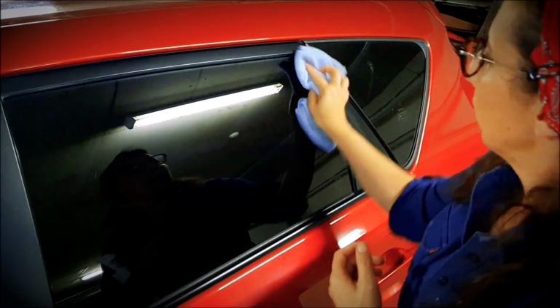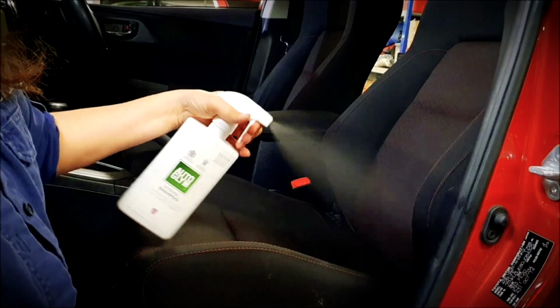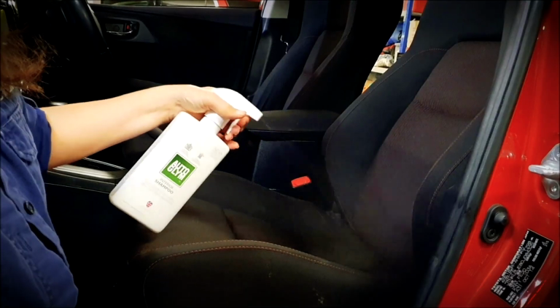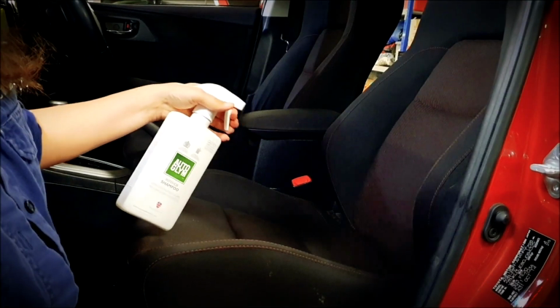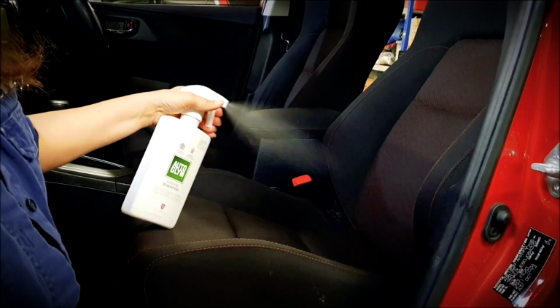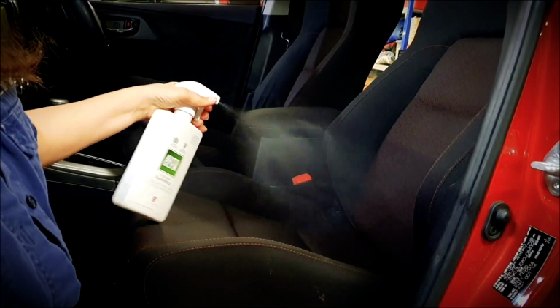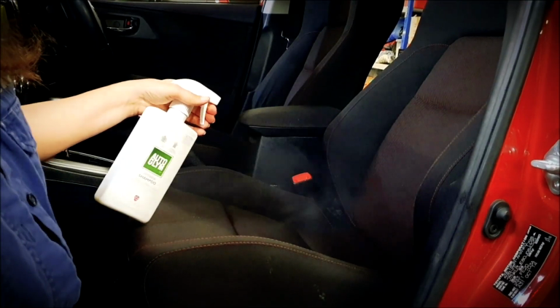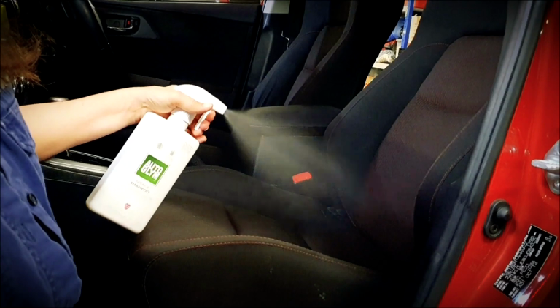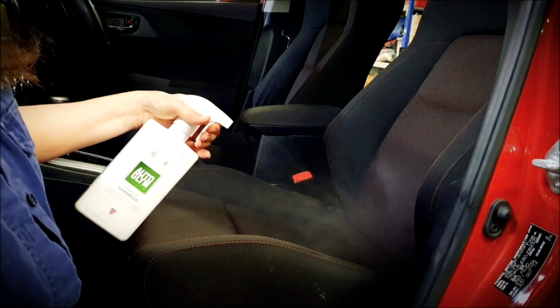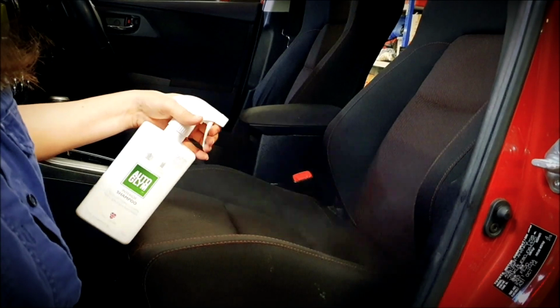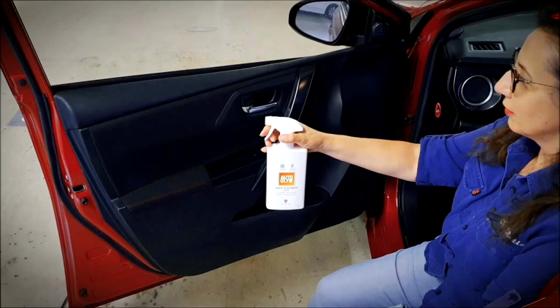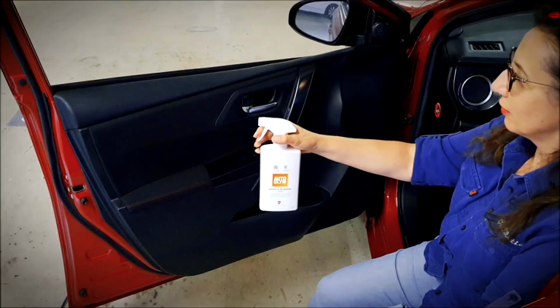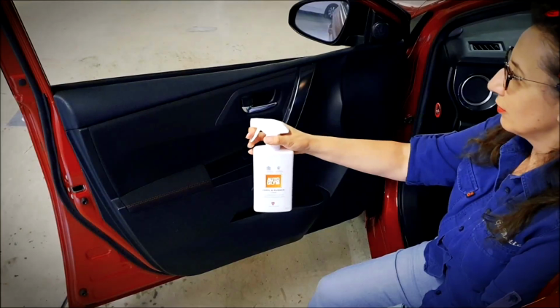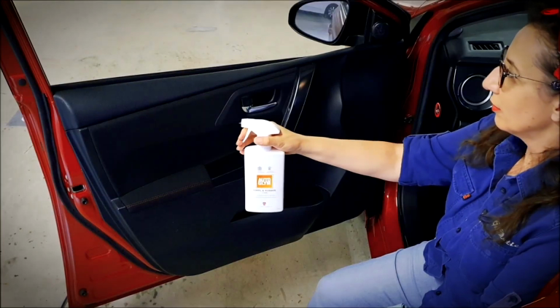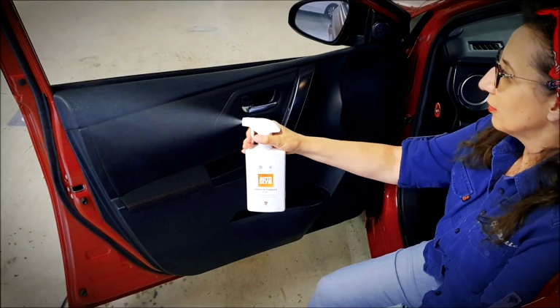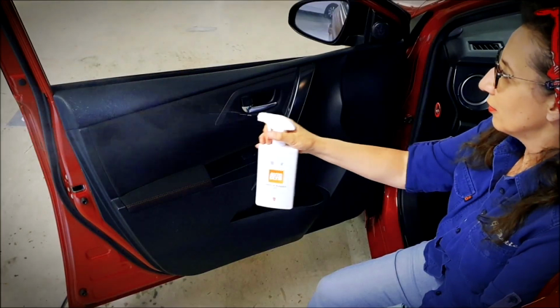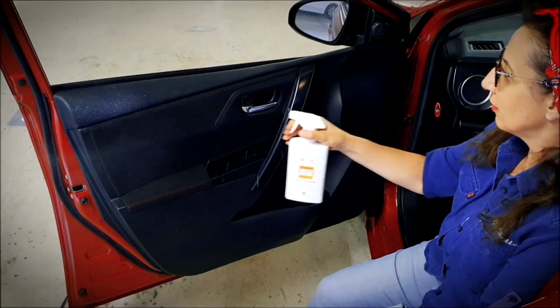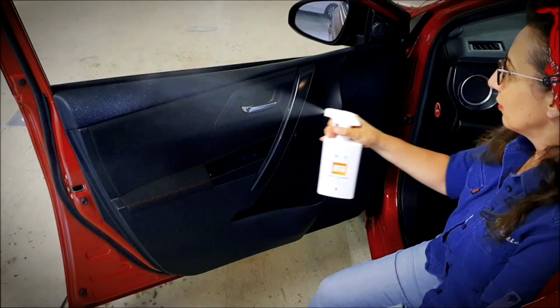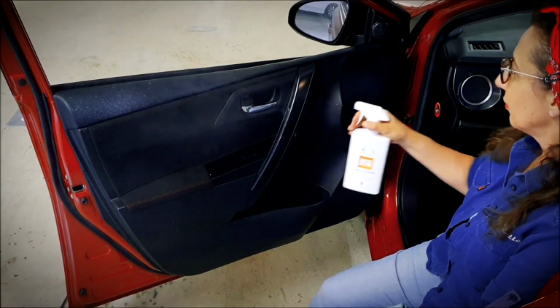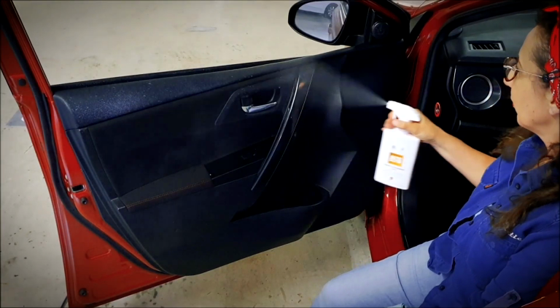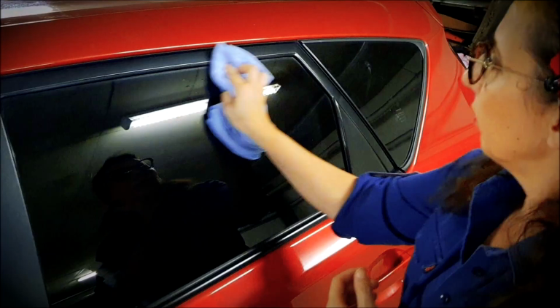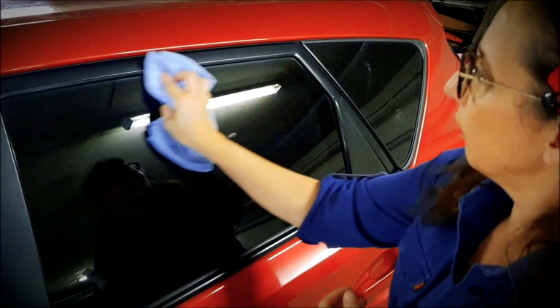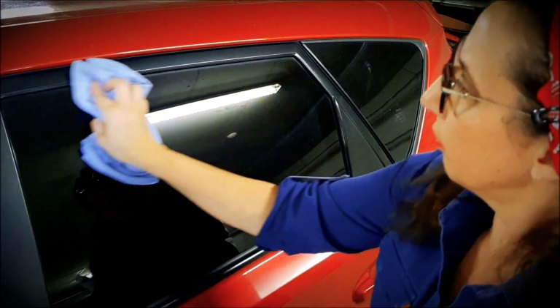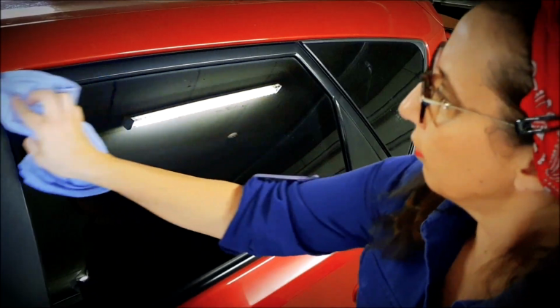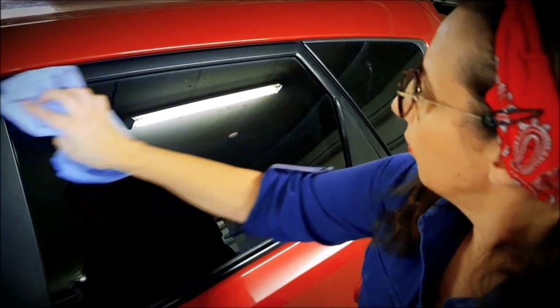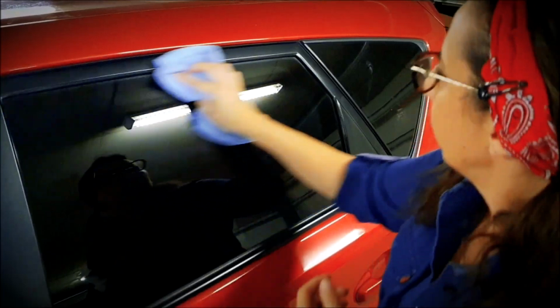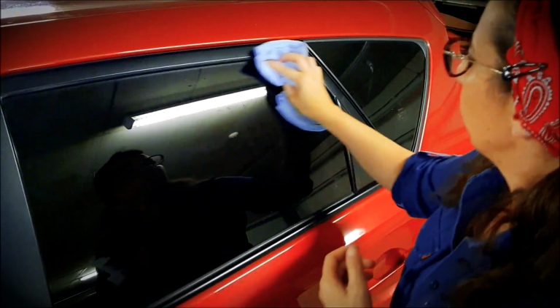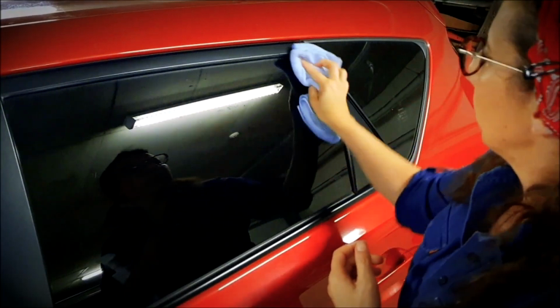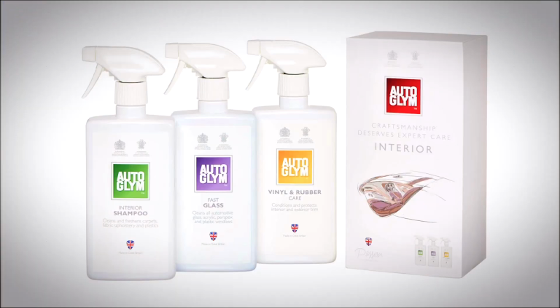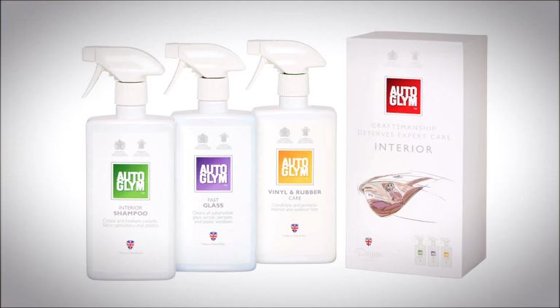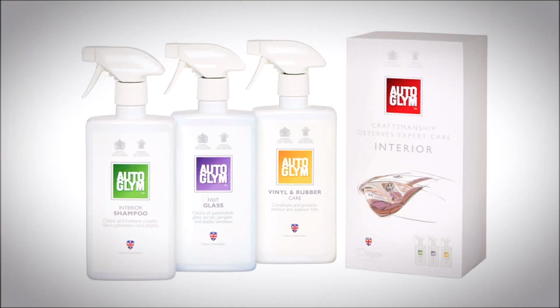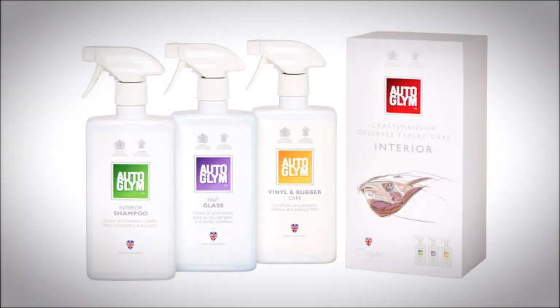Grab the Auto Glimm interior collection exclusively from Ripco online and in store.